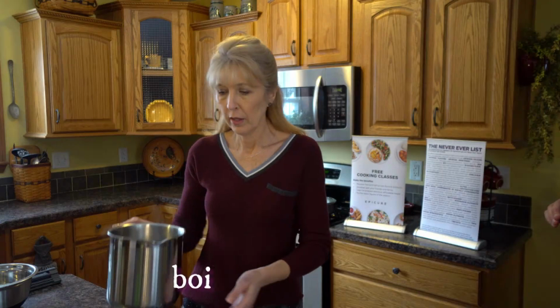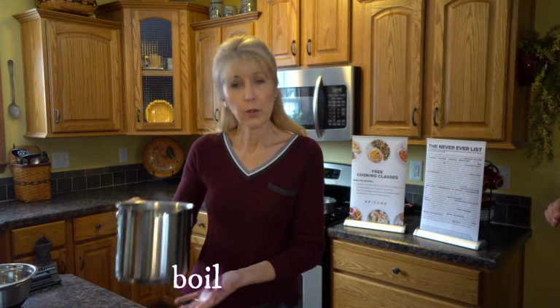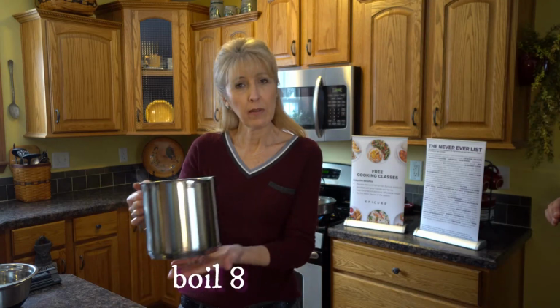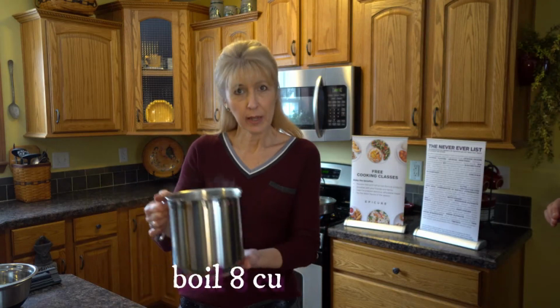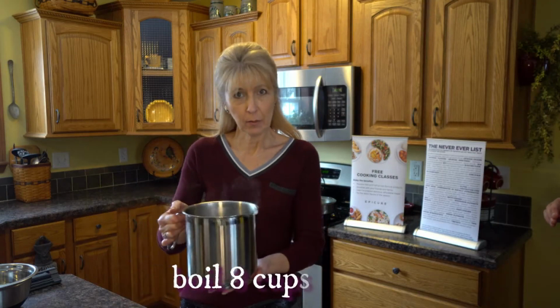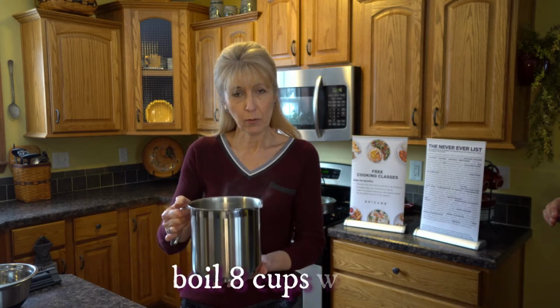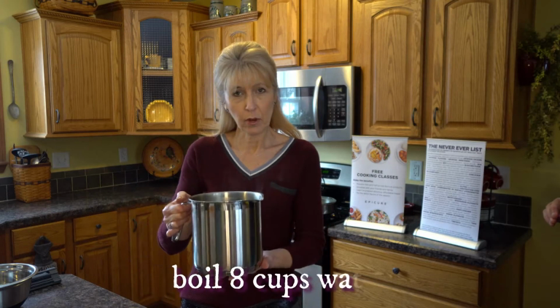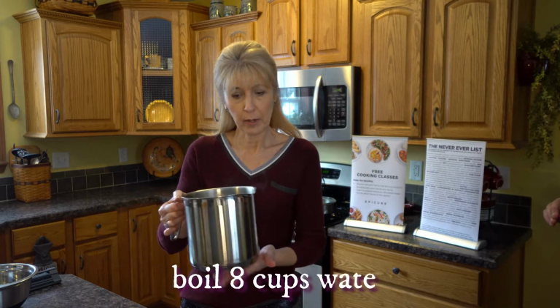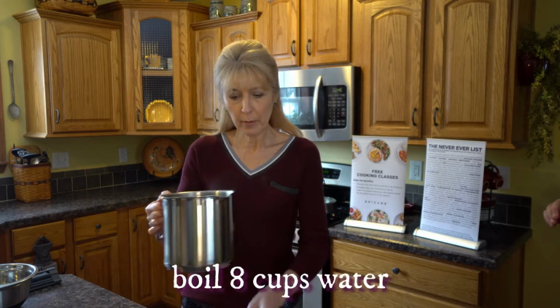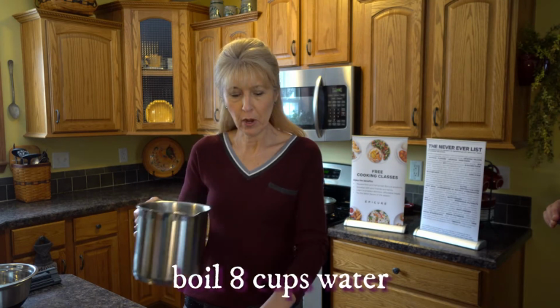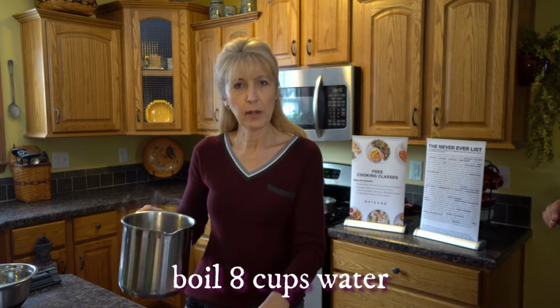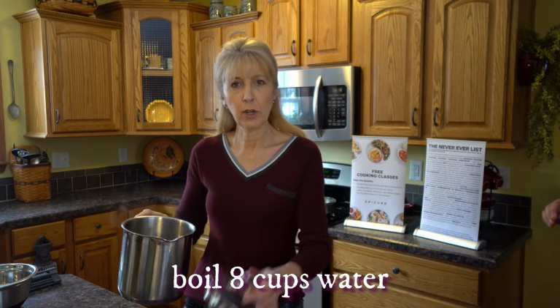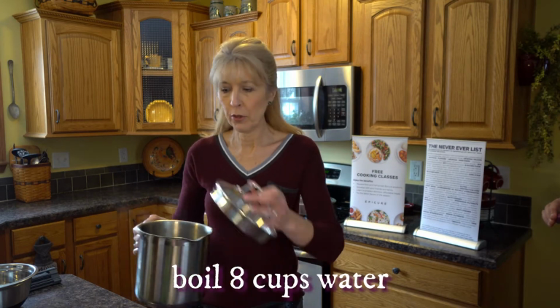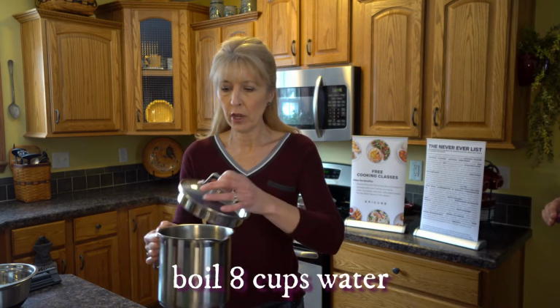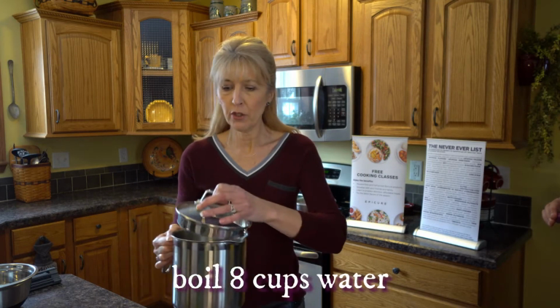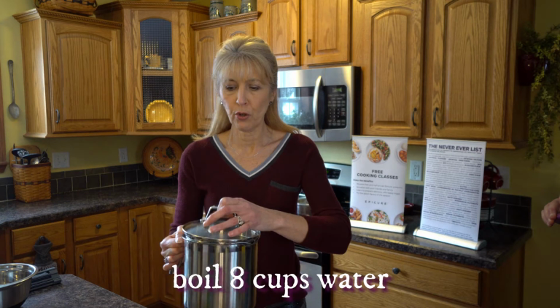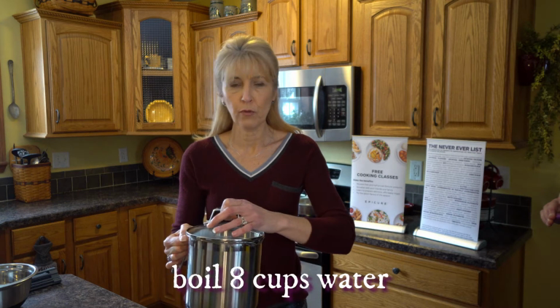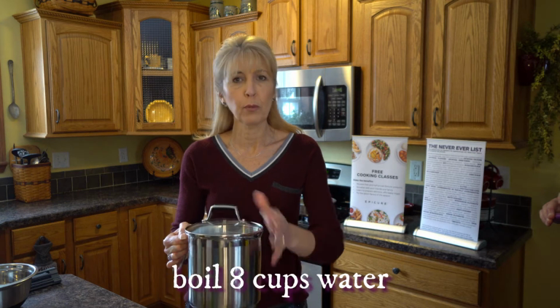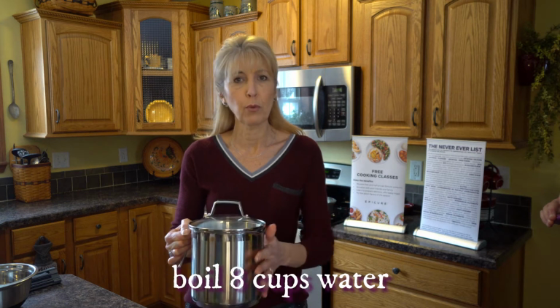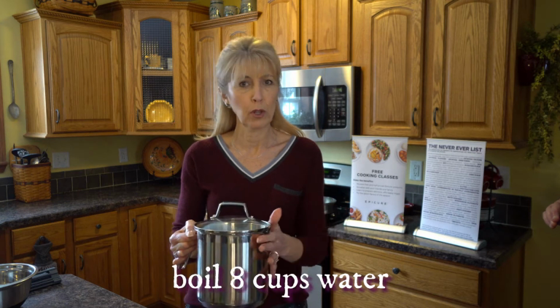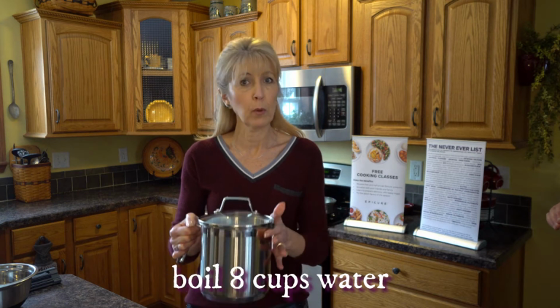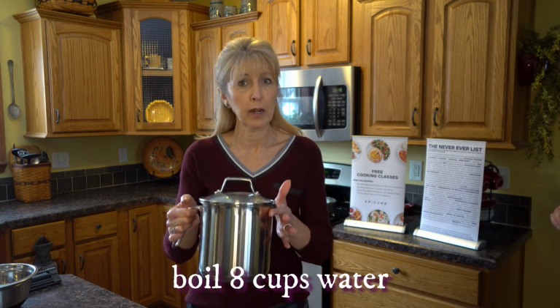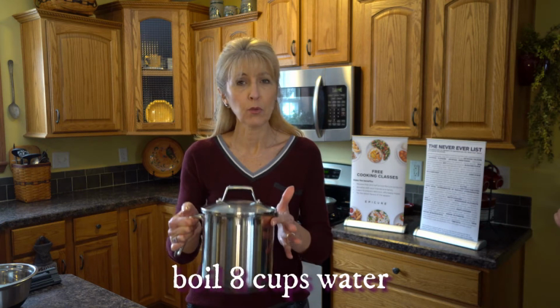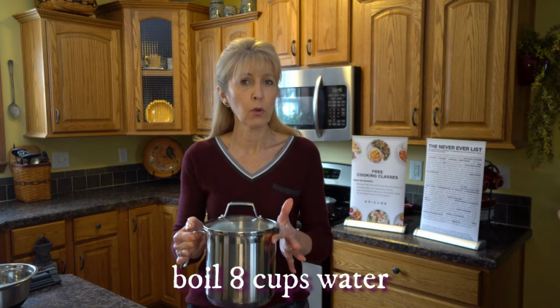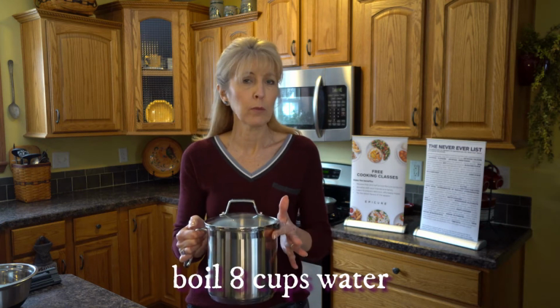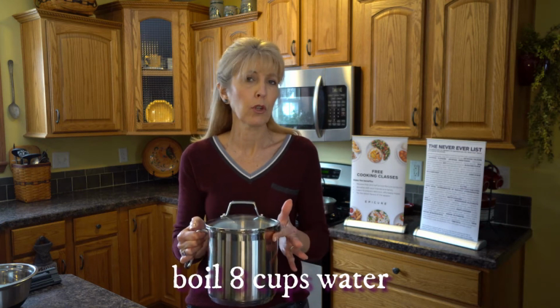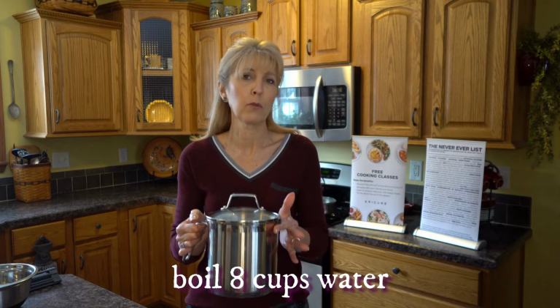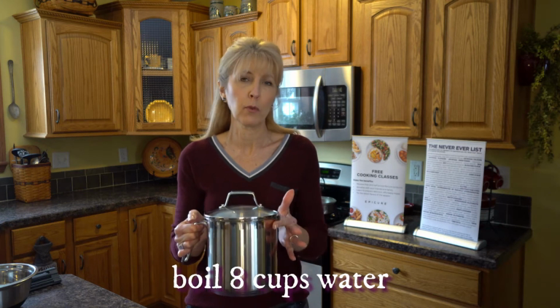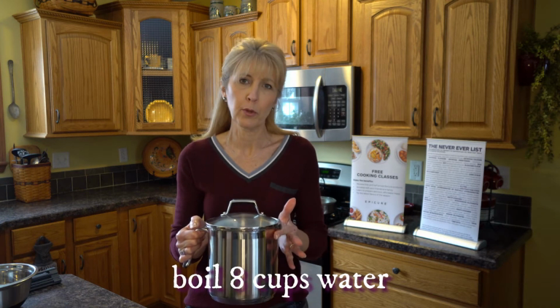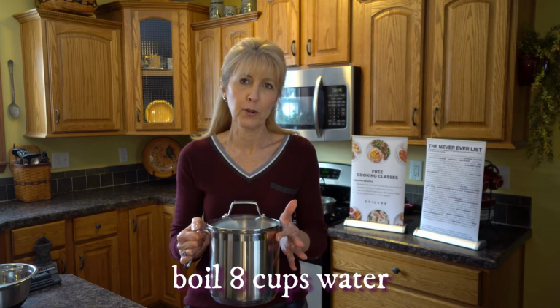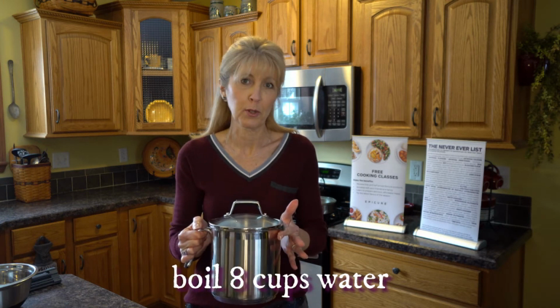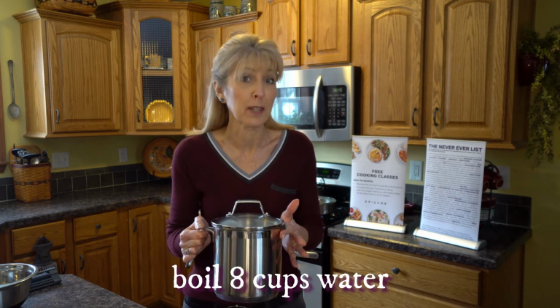I have eight cups of water in my pot. We're going to put it on the stove to boil — we want a nice rolling boil before we put our noodles in.